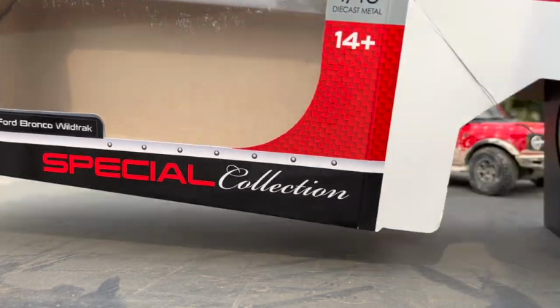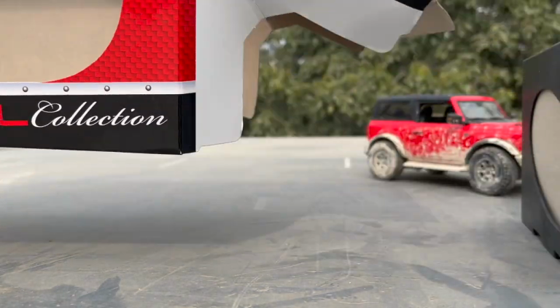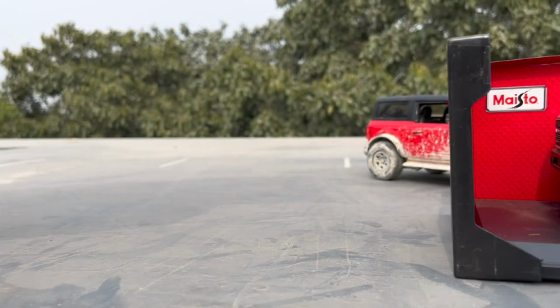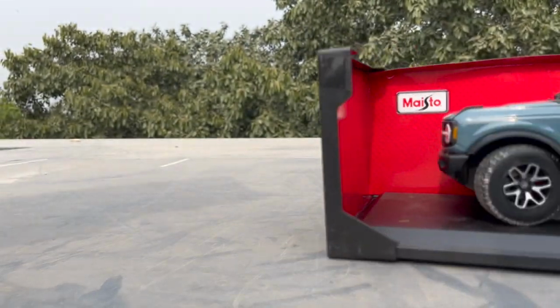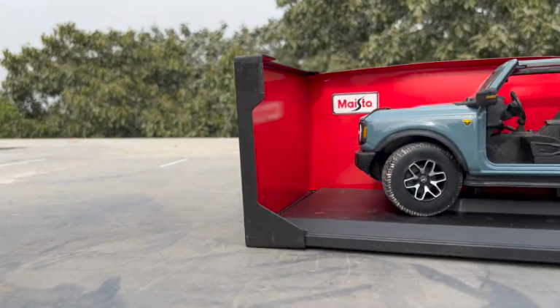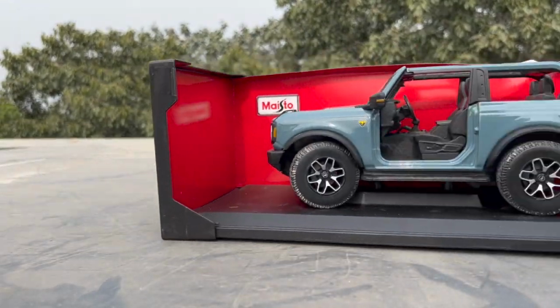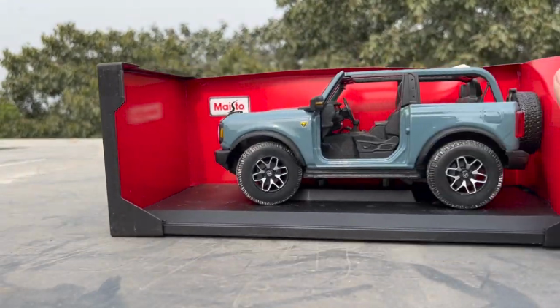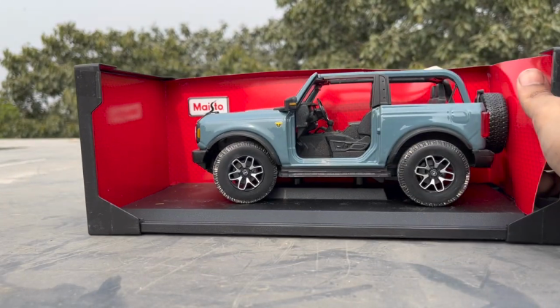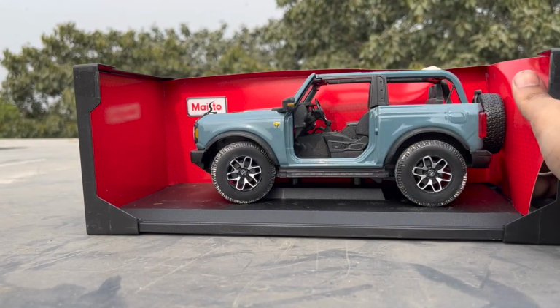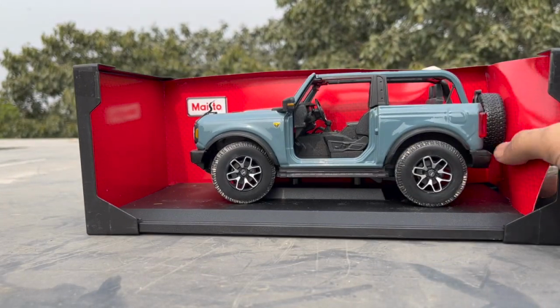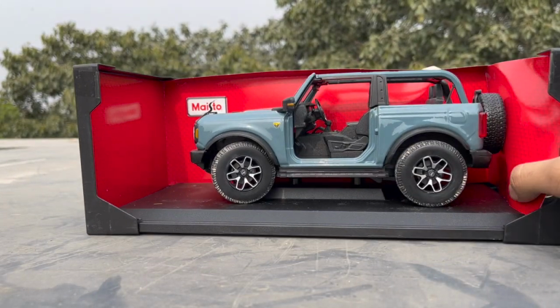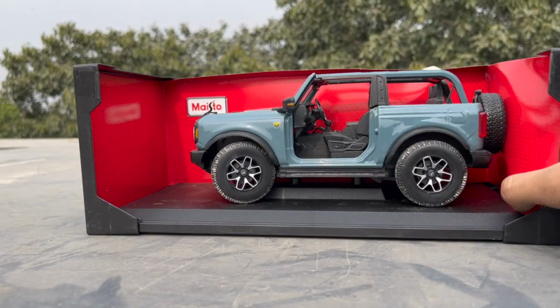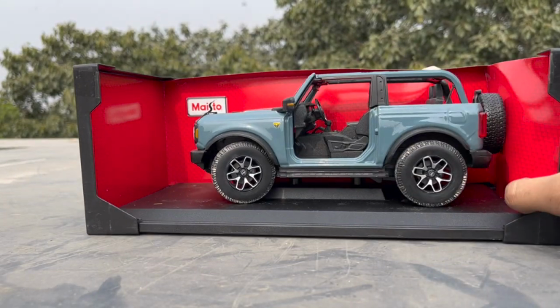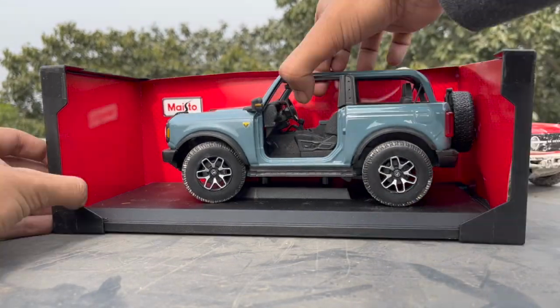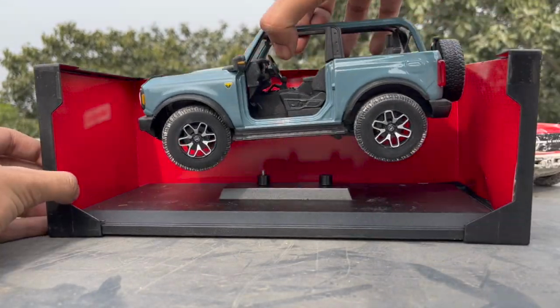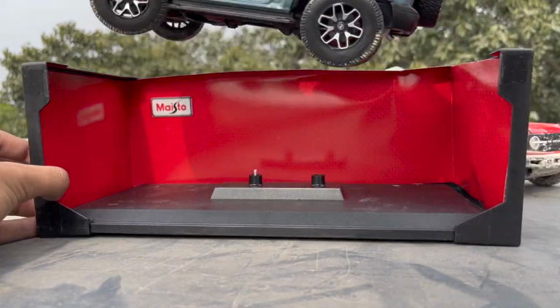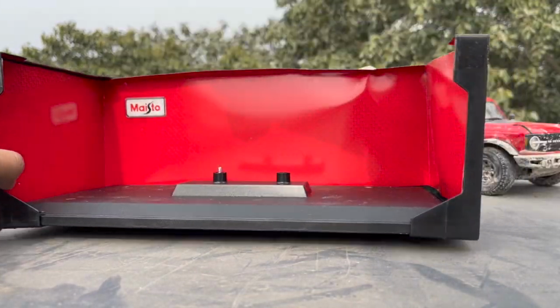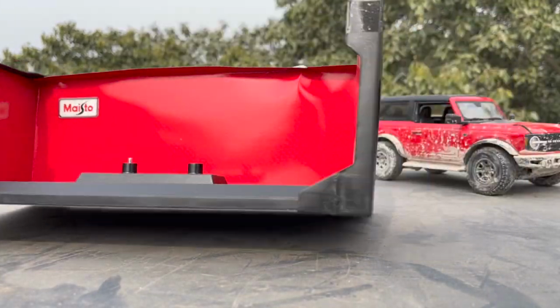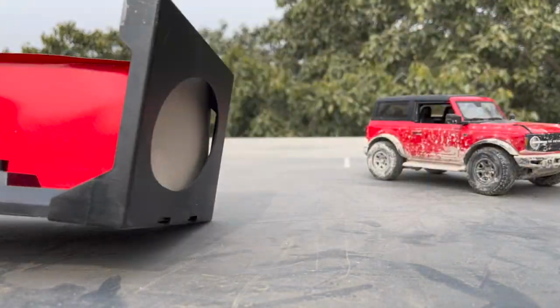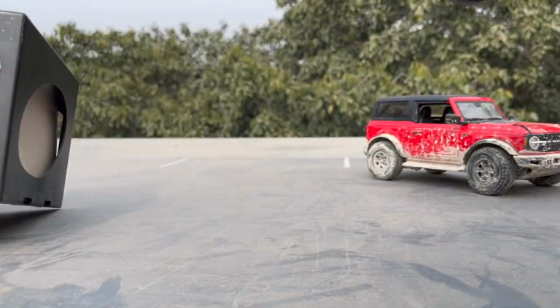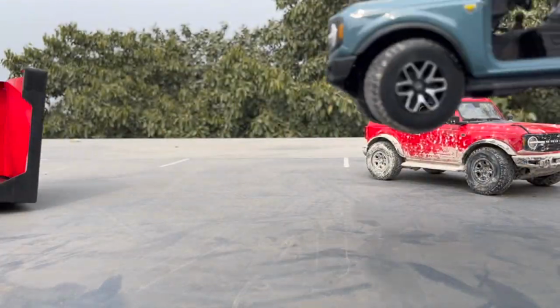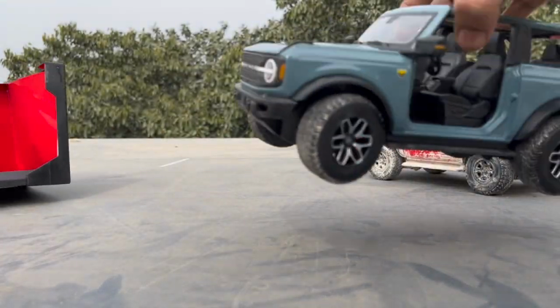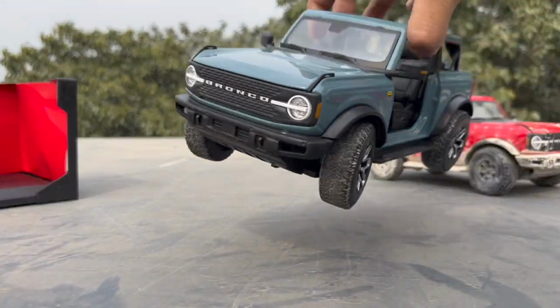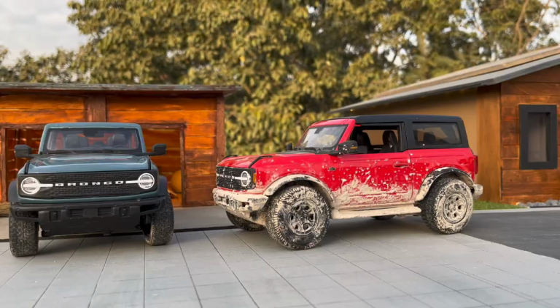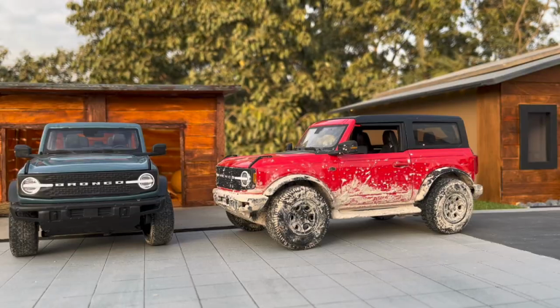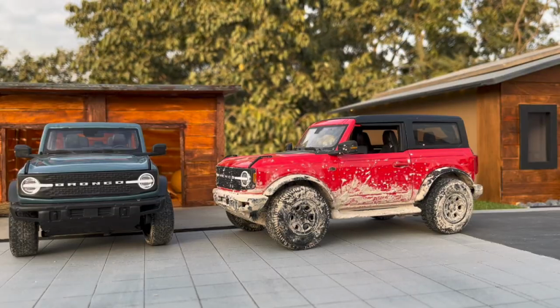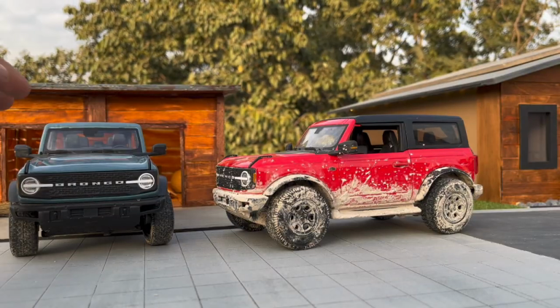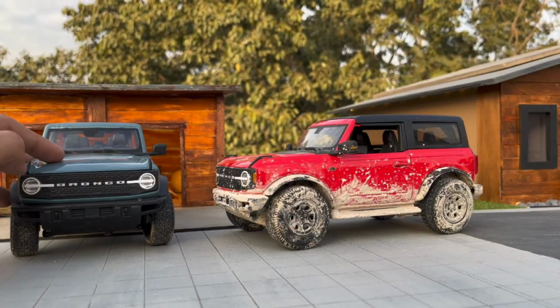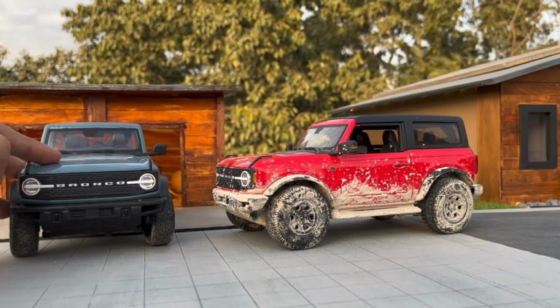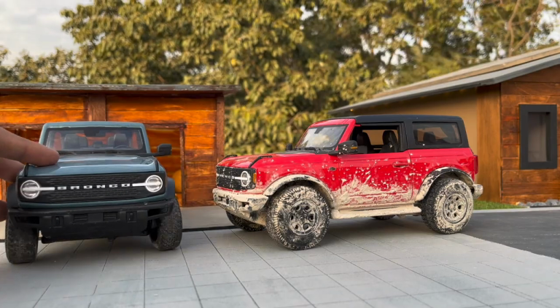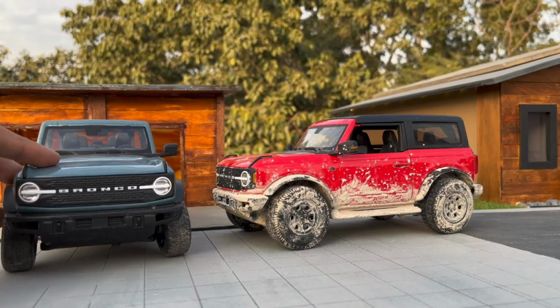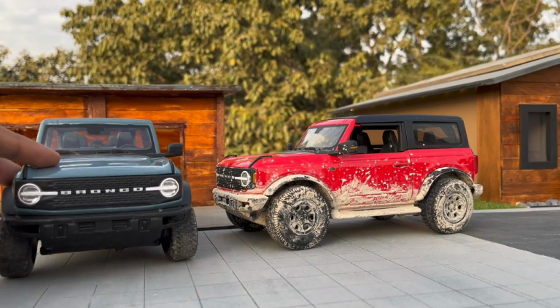I have both the variants: Badlands and Wildtrak. Both are by Maestro and officially licensed by Ford.